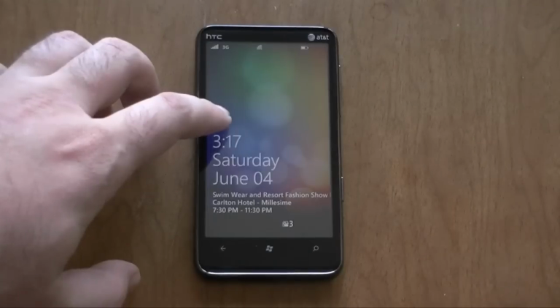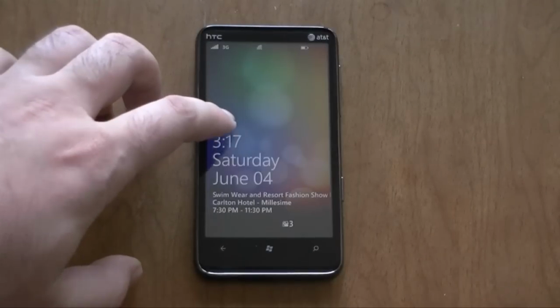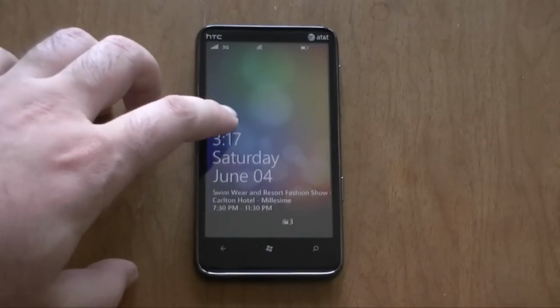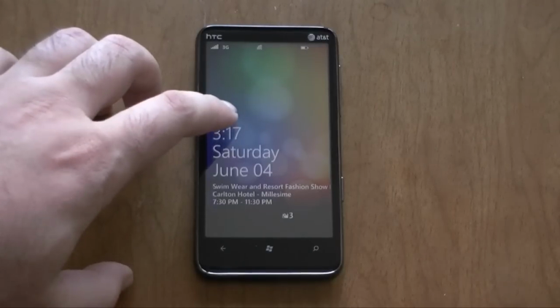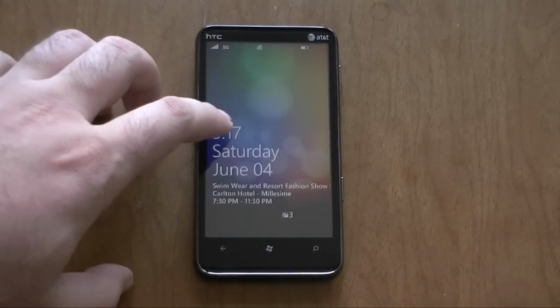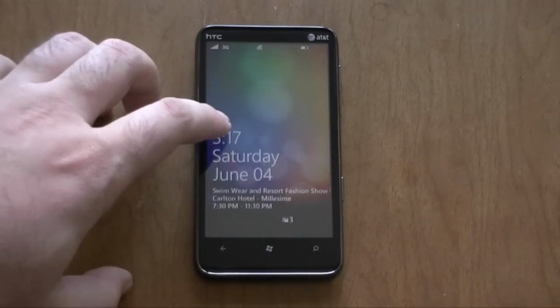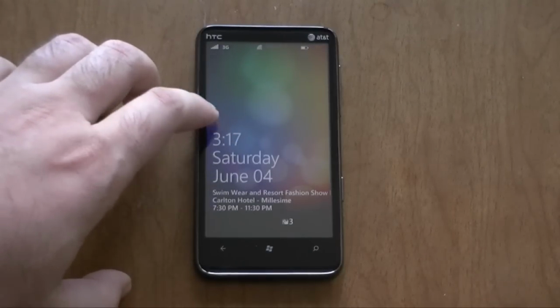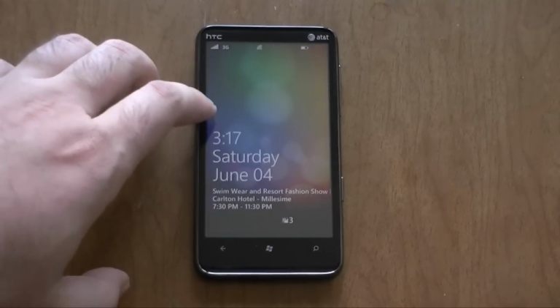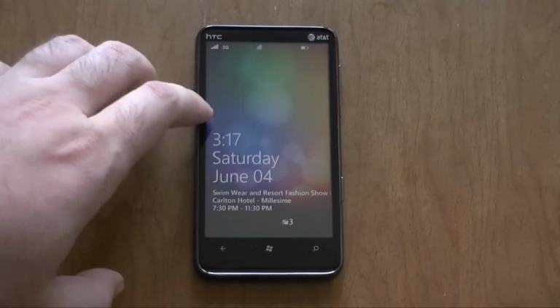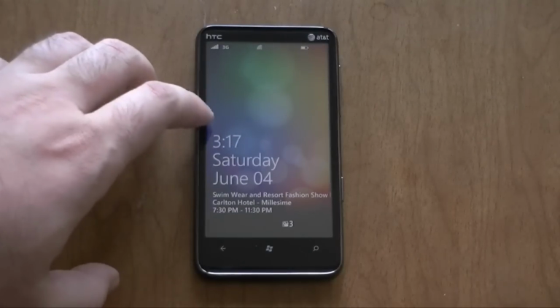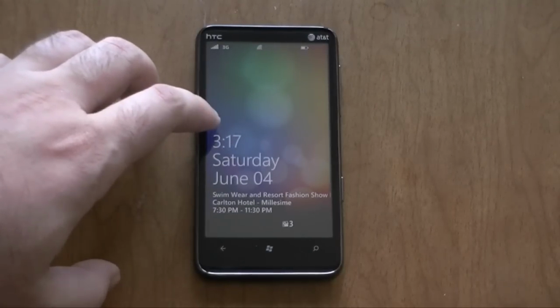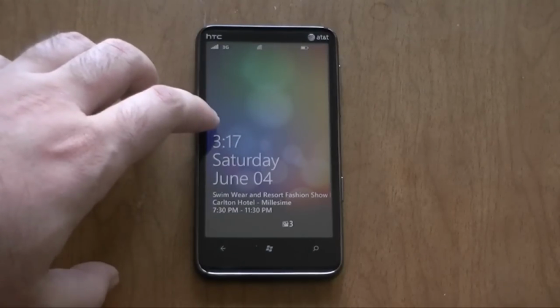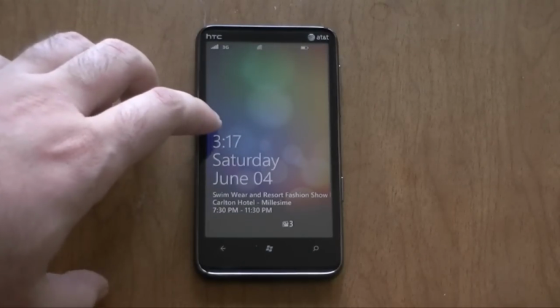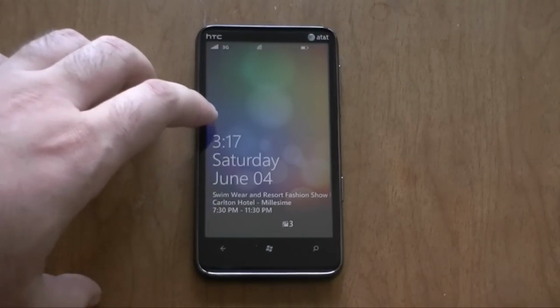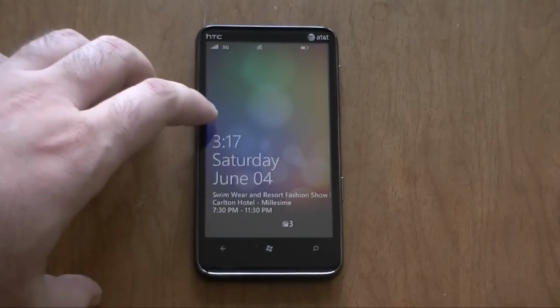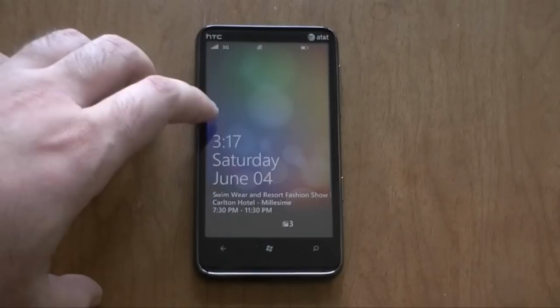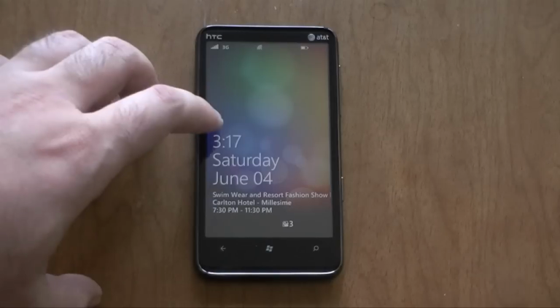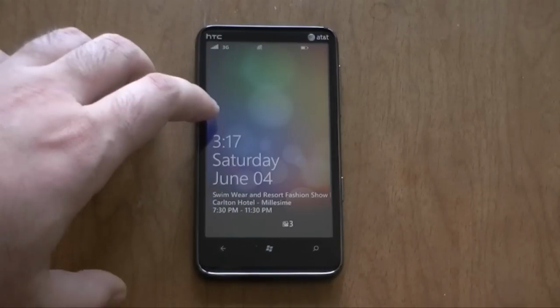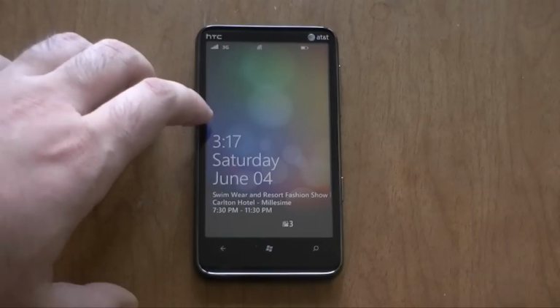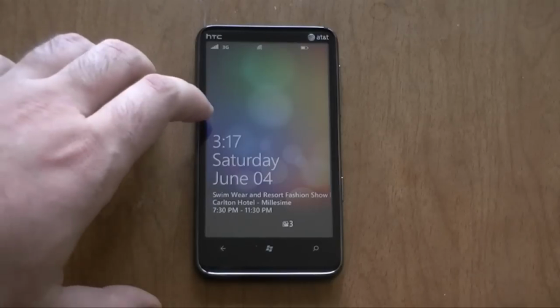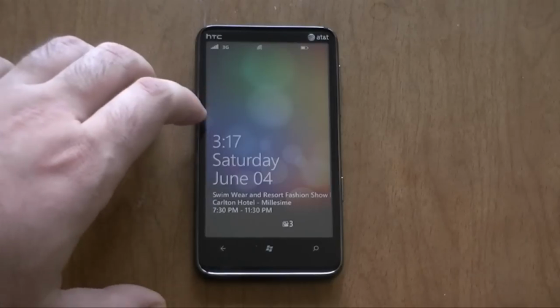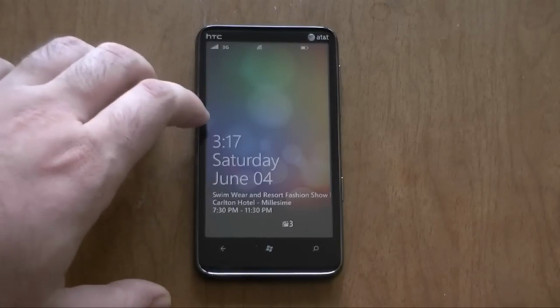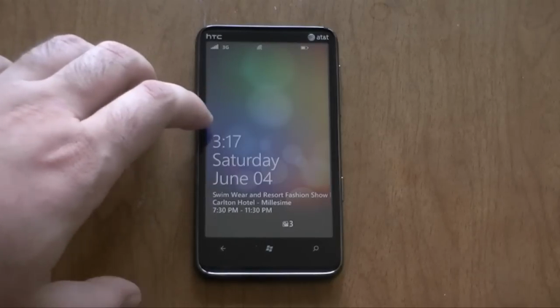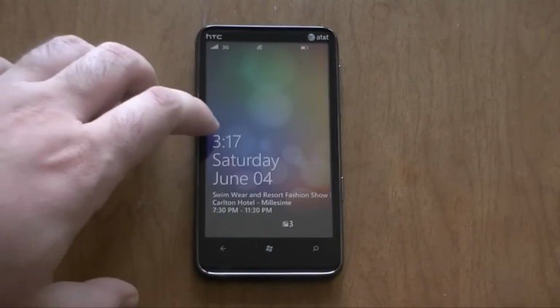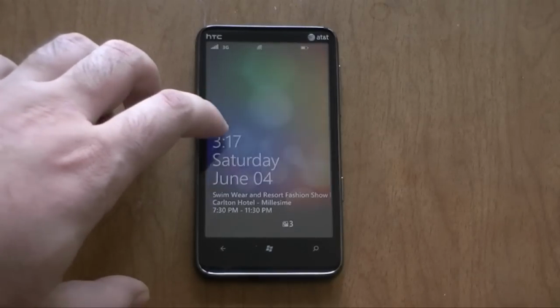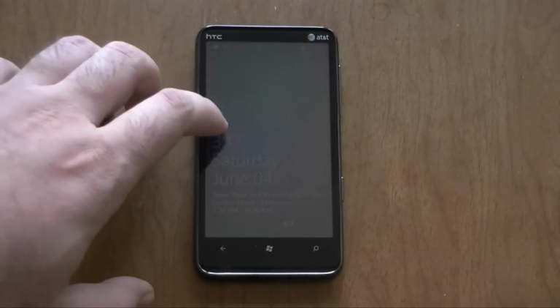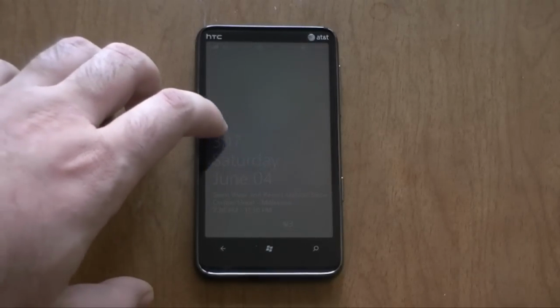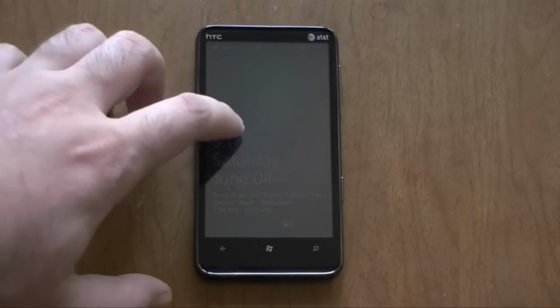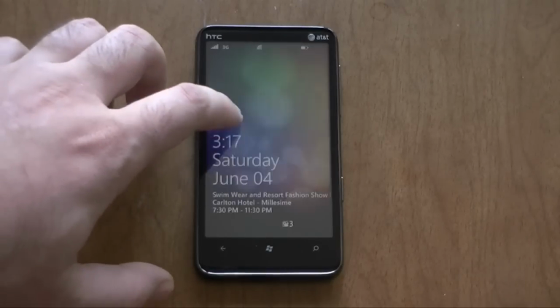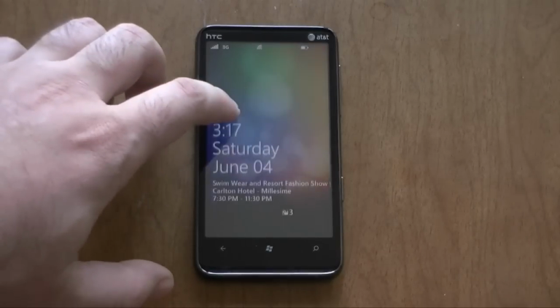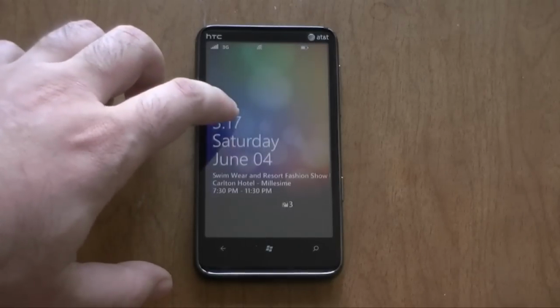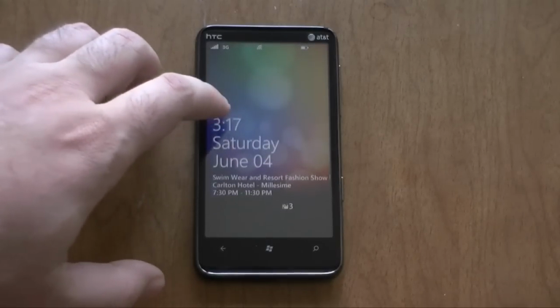Hey guys, this is Adam Lane with Pocketnow.com. We're going to take a look at the software on the AT&T HTC HD7S.